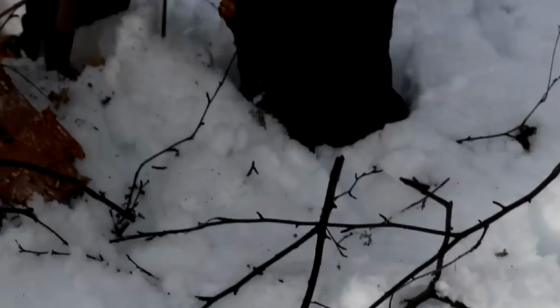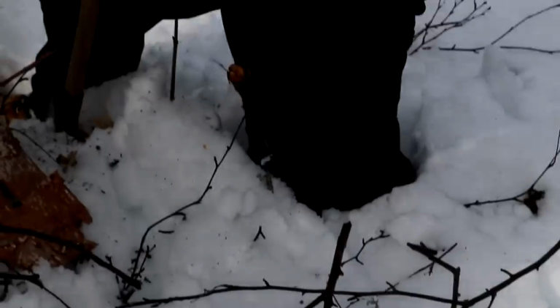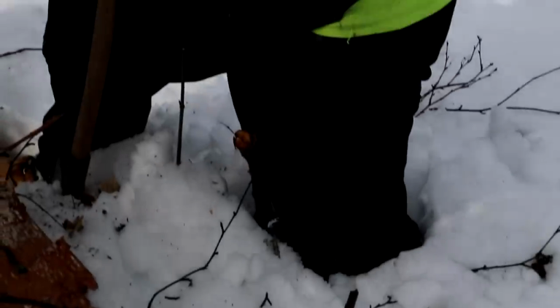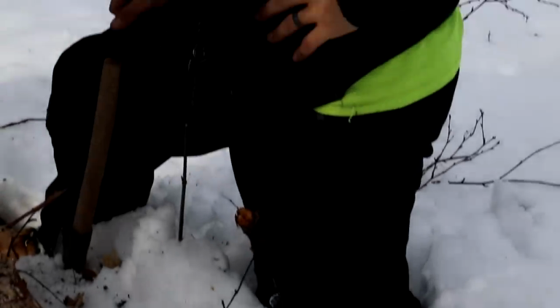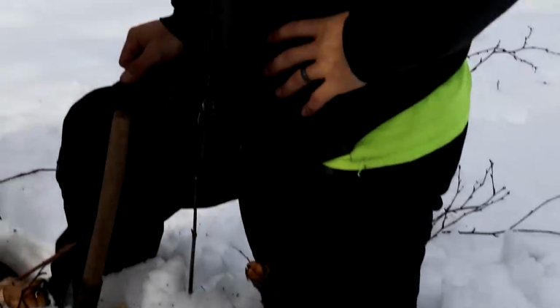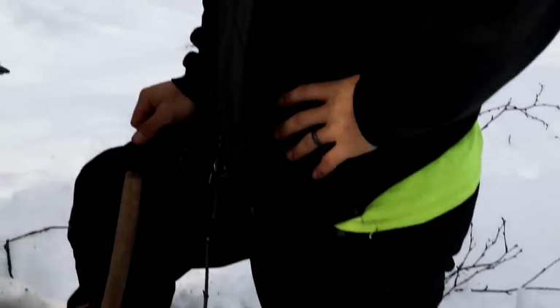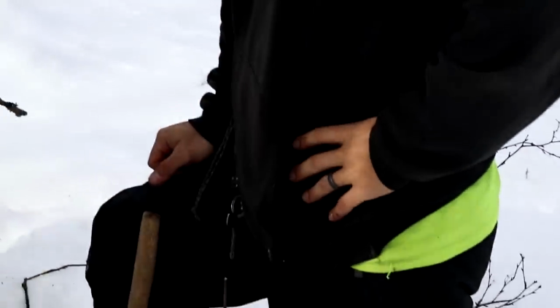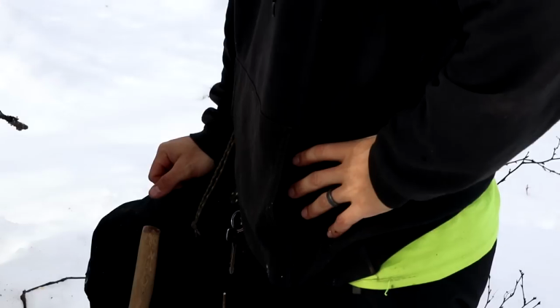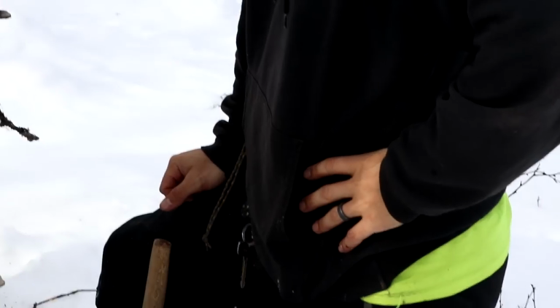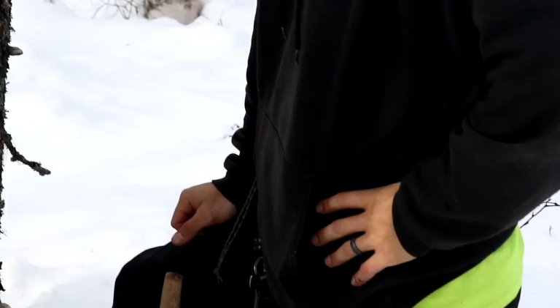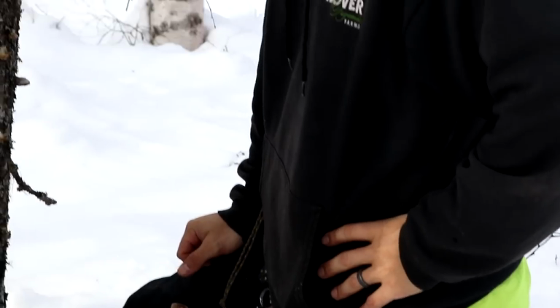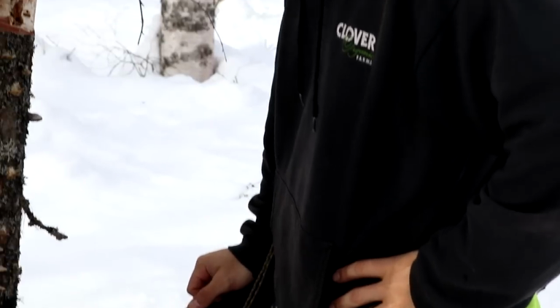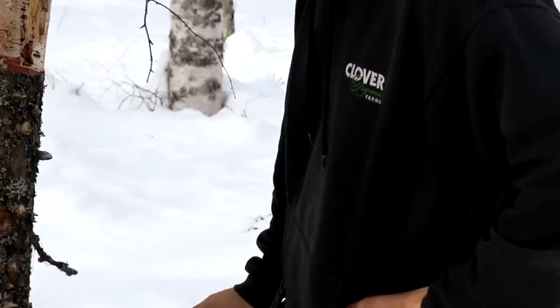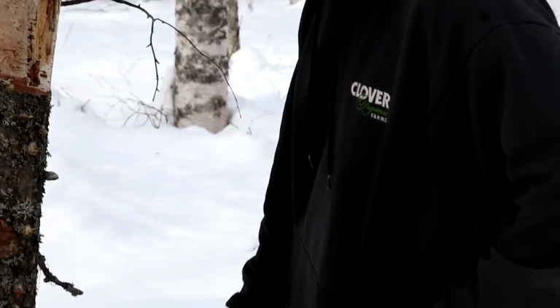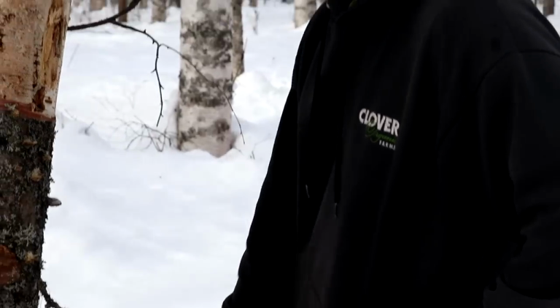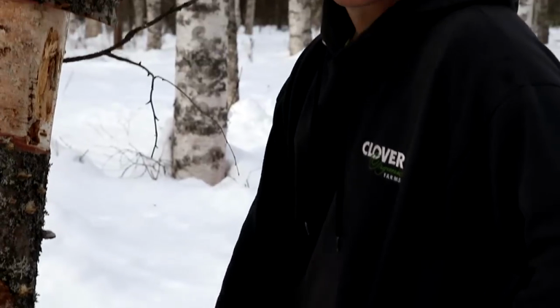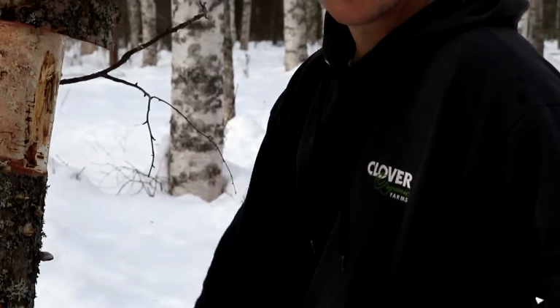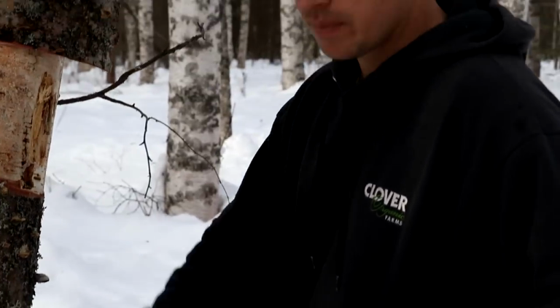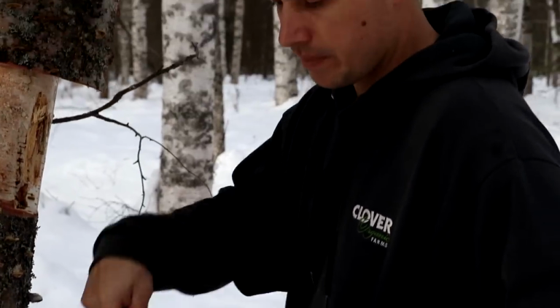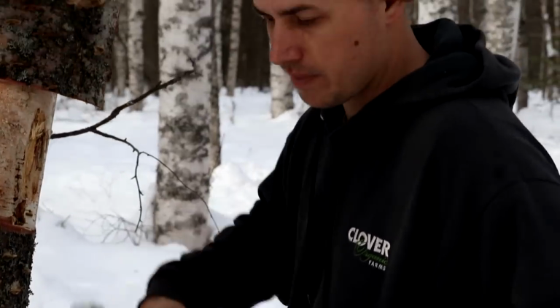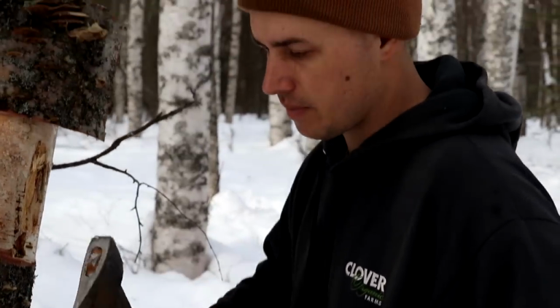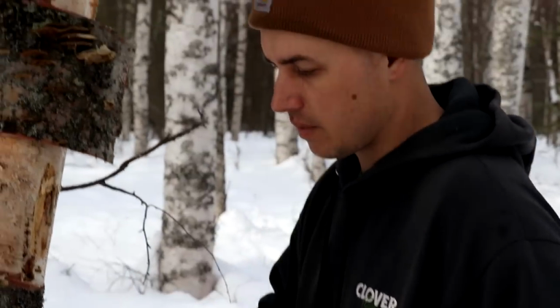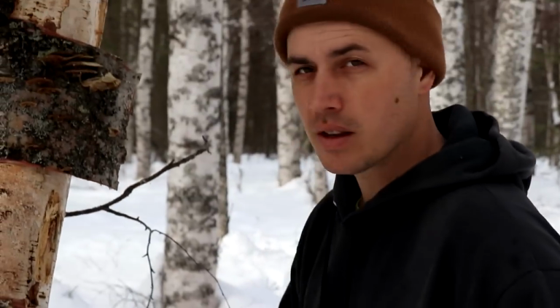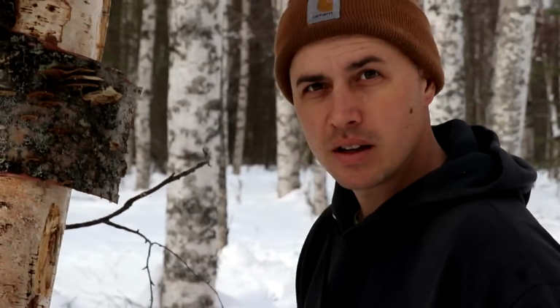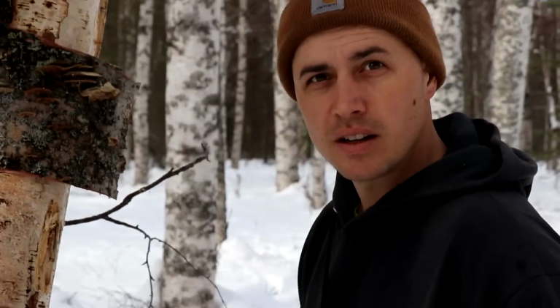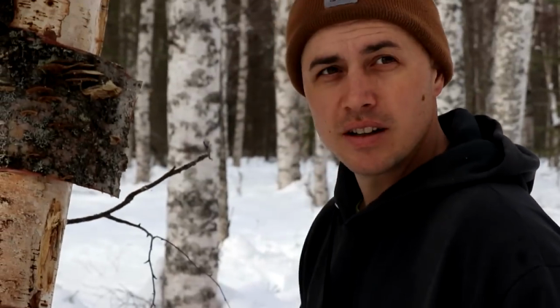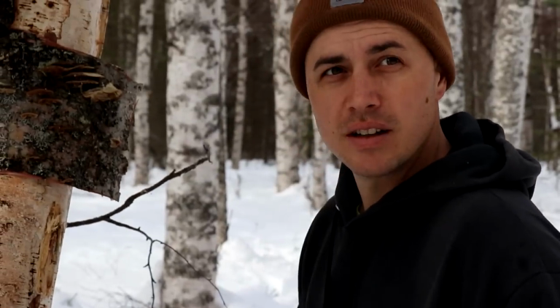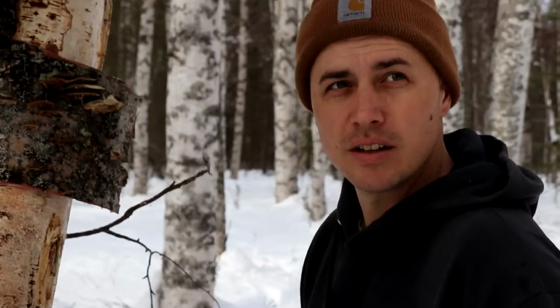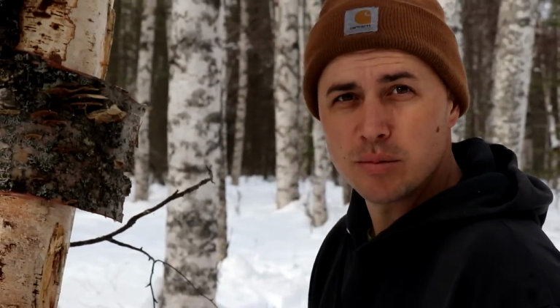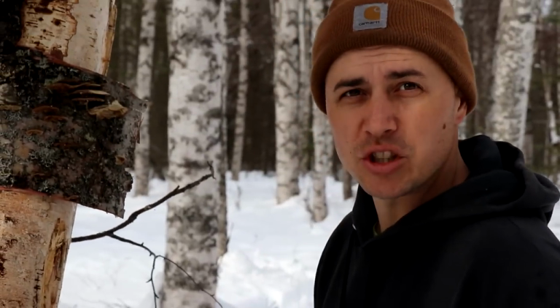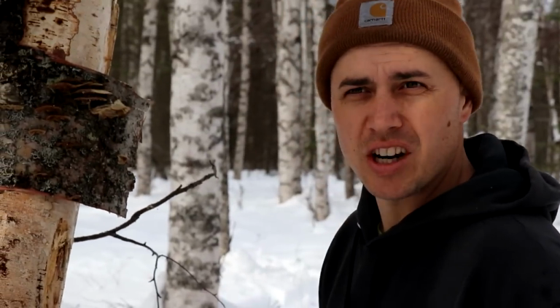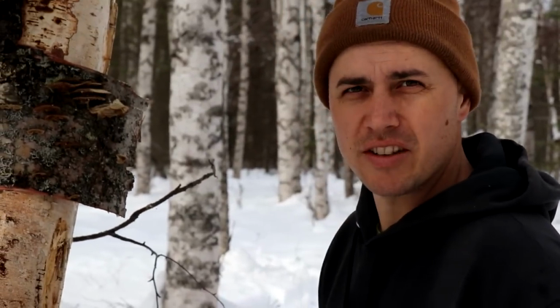Birch bark. Are you doing arts and crafts? Bushcraft.